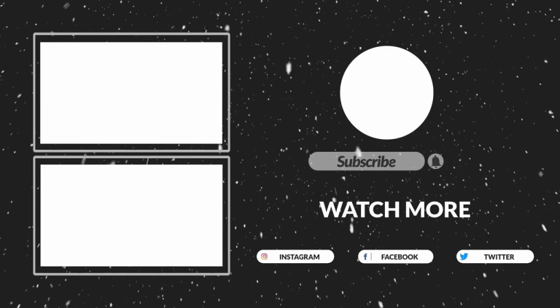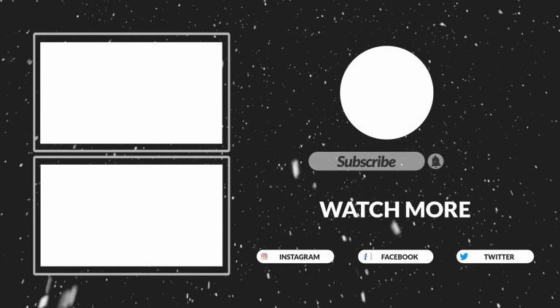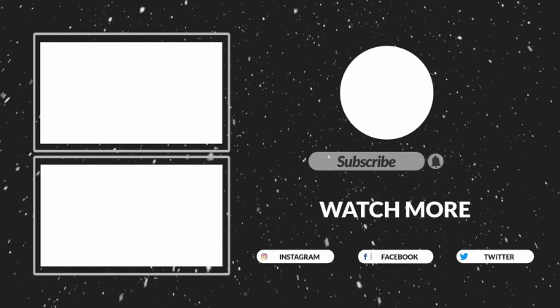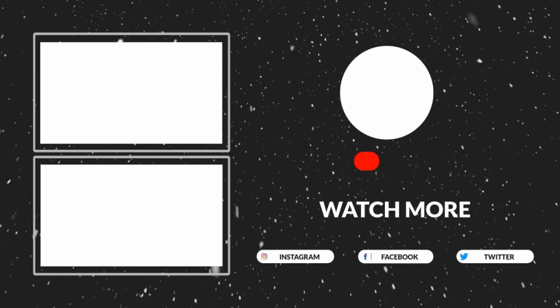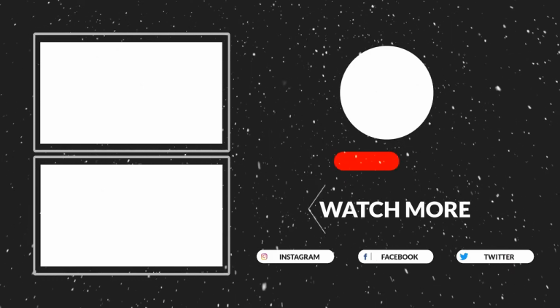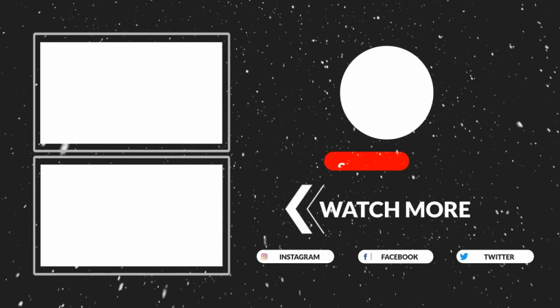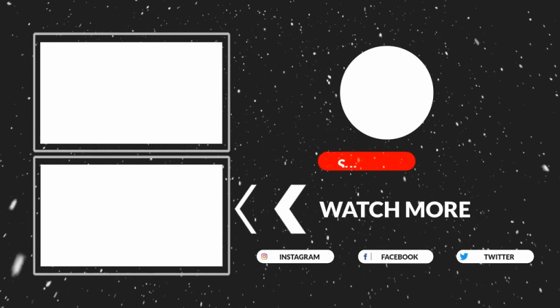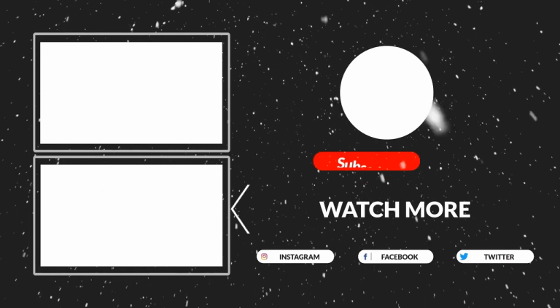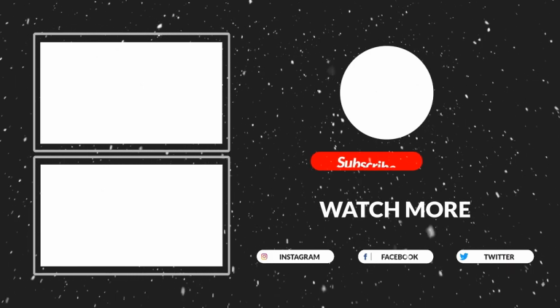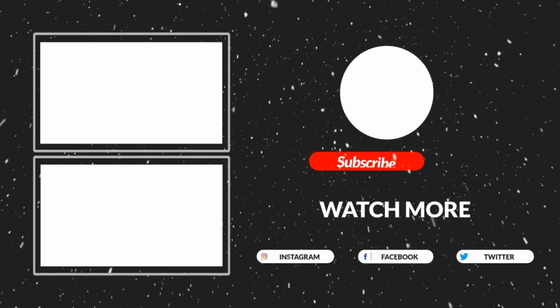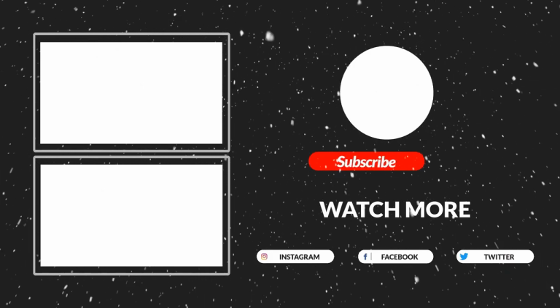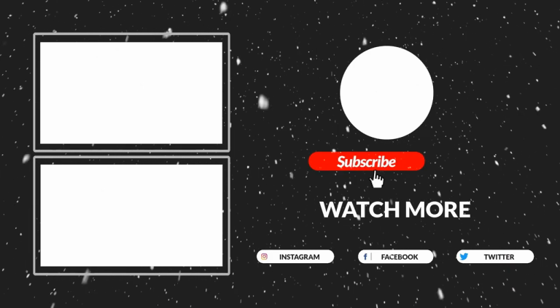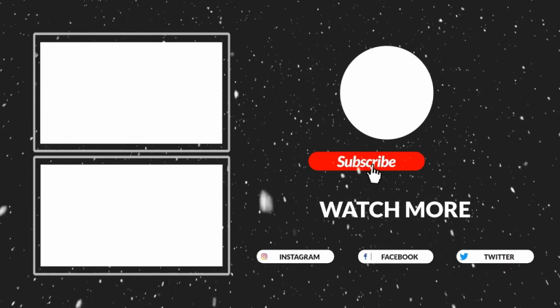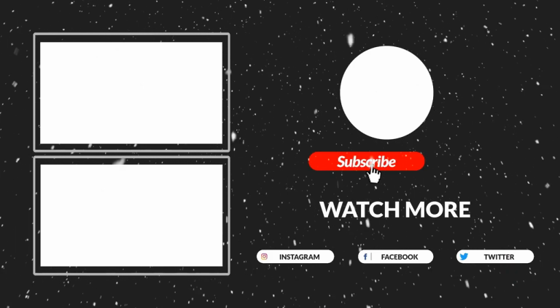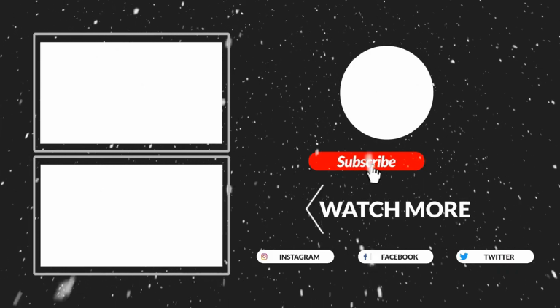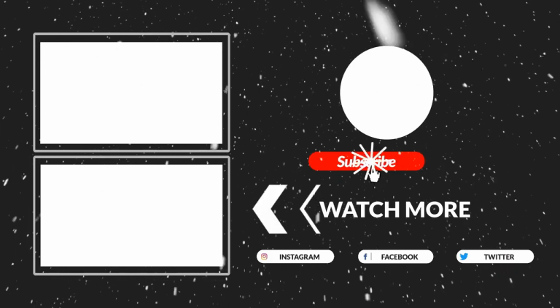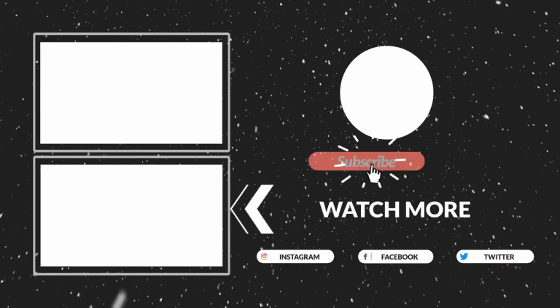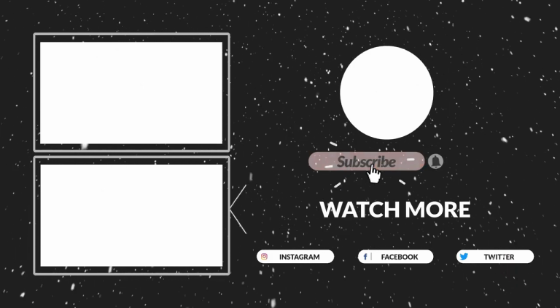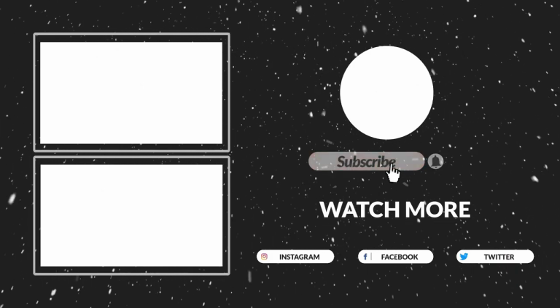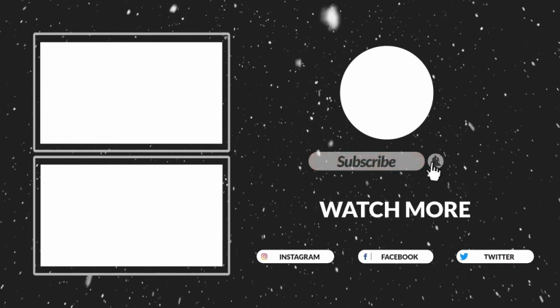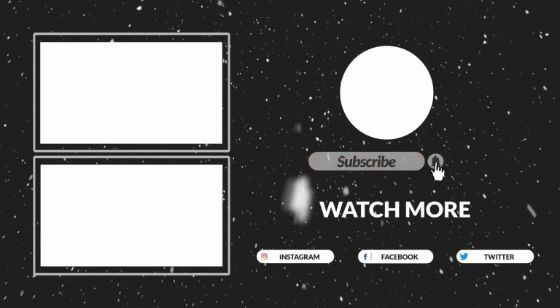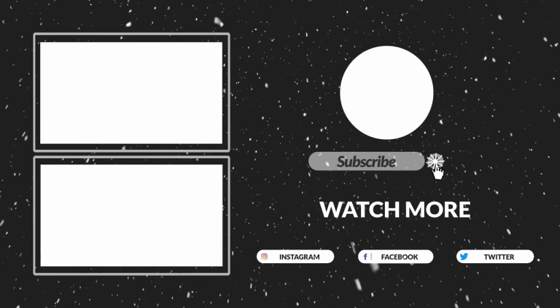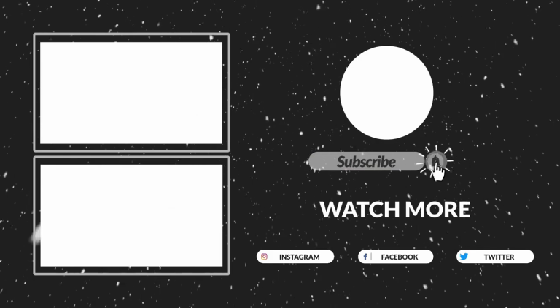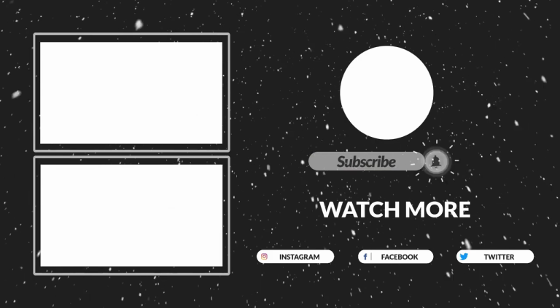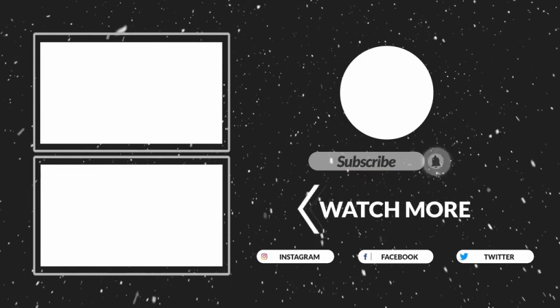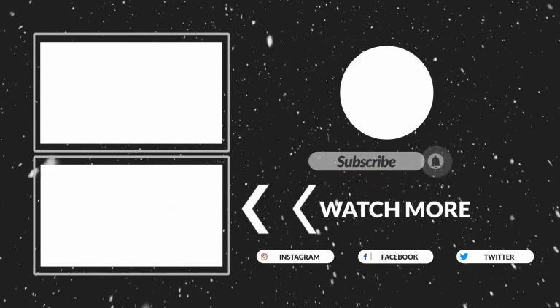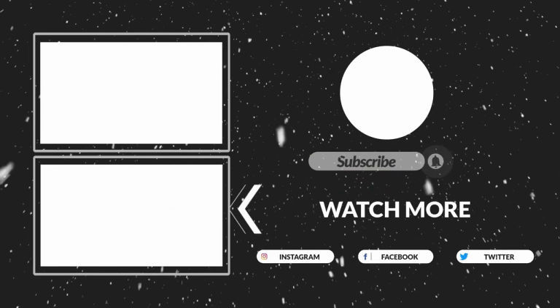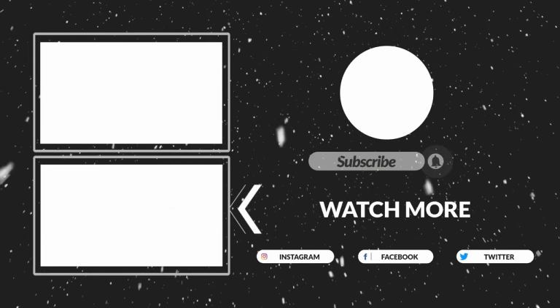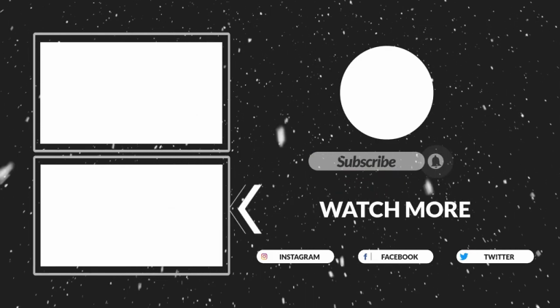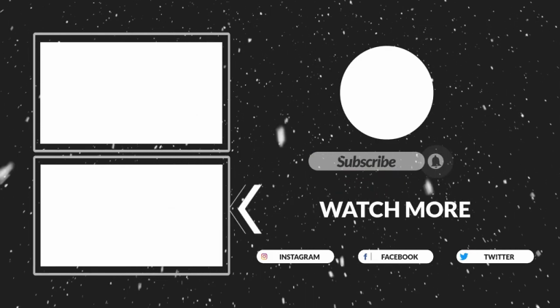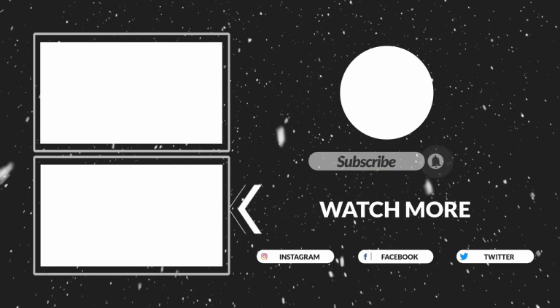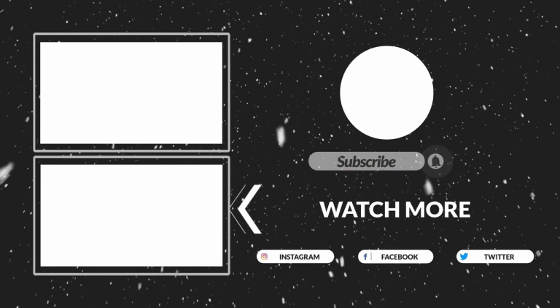If this video was helpful to you, please make sure to like, comment, and subscribe. Hope to see you guys in the next video.